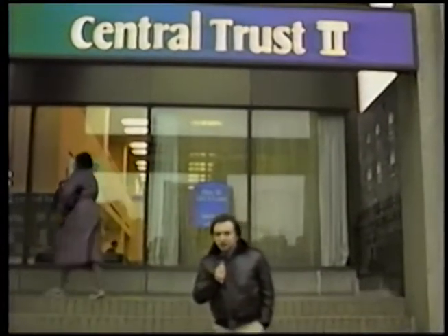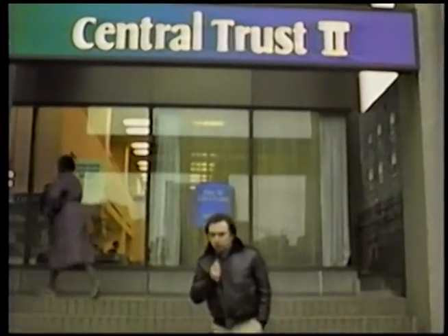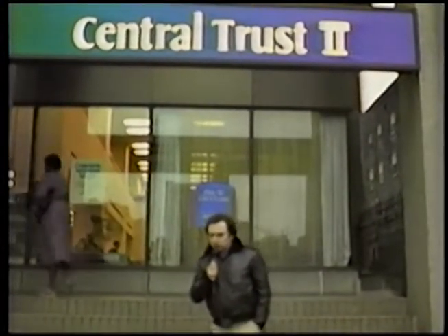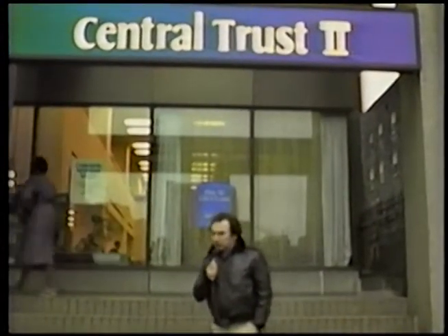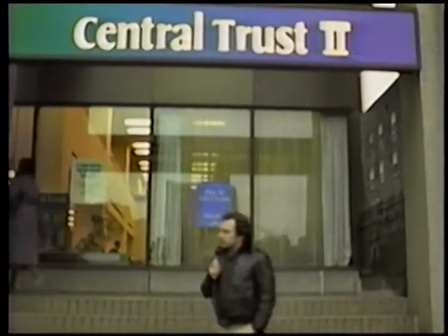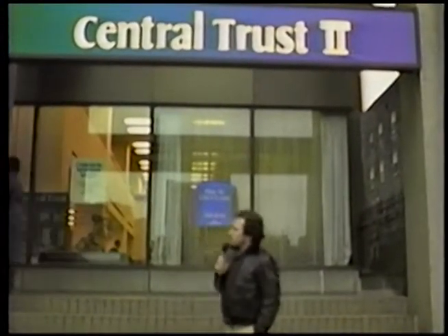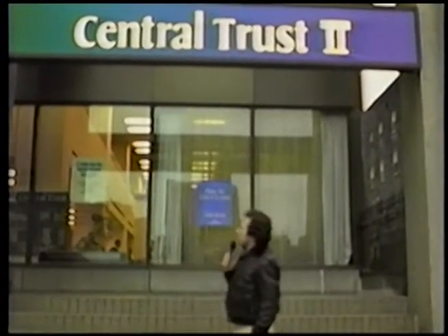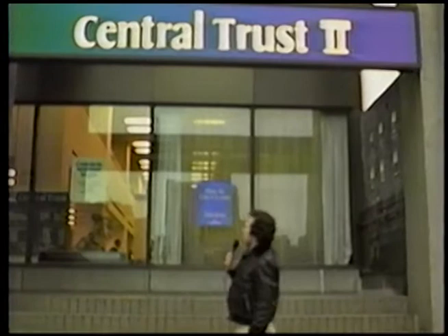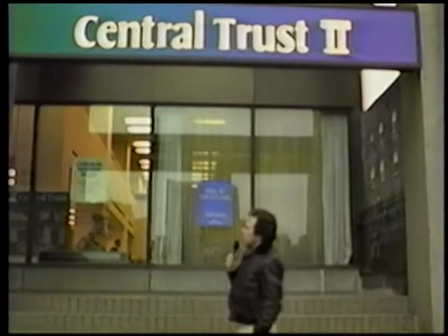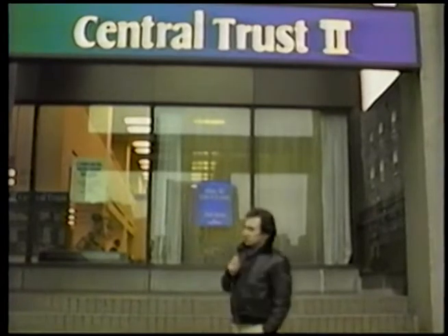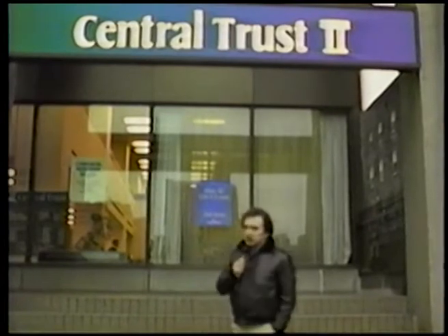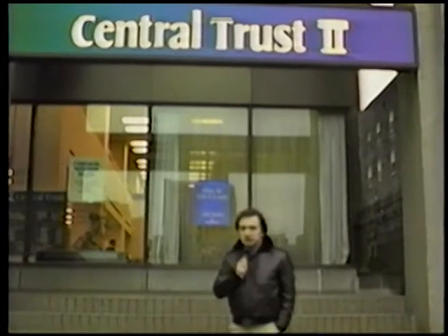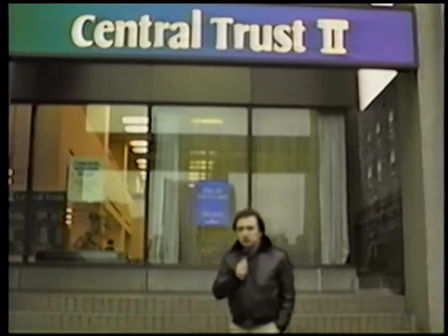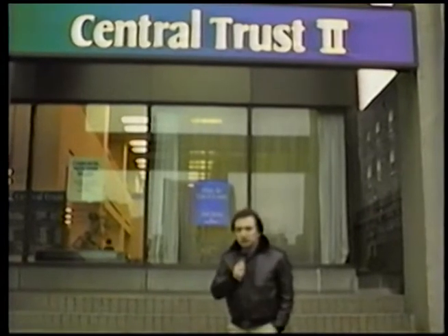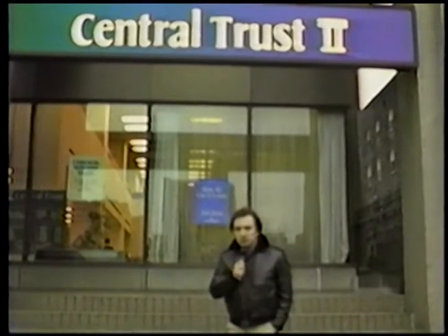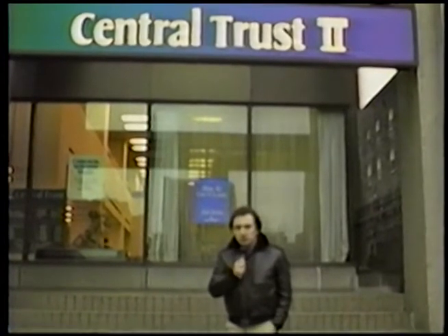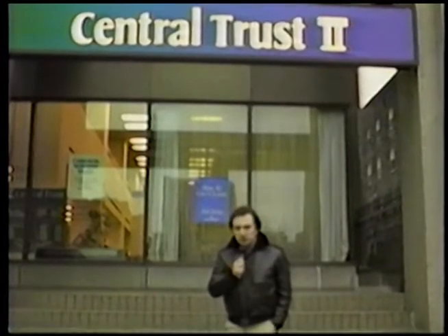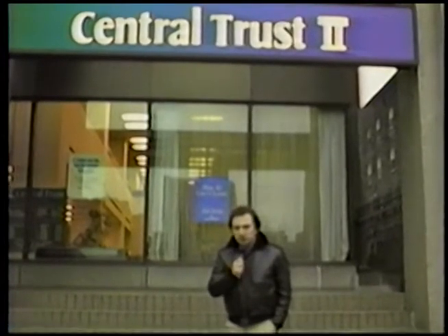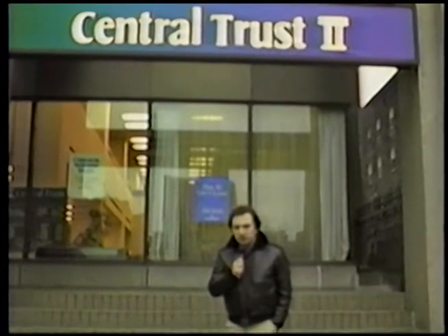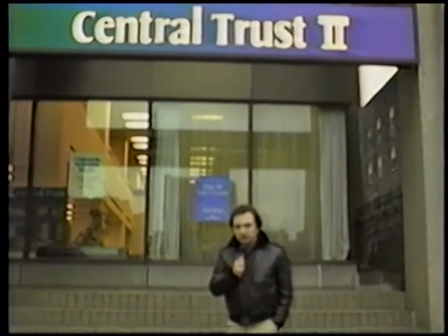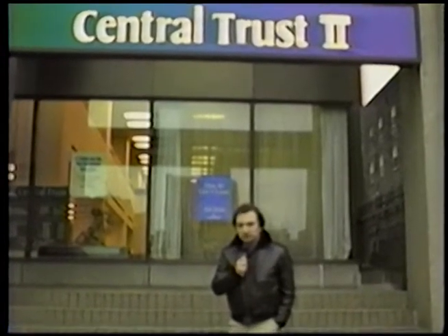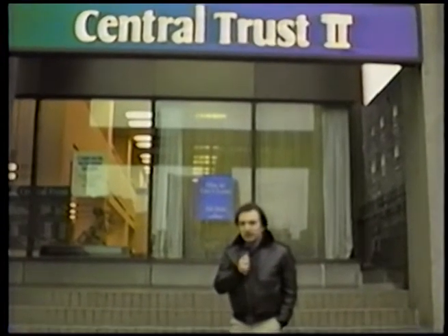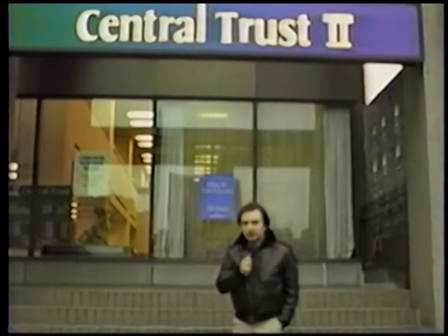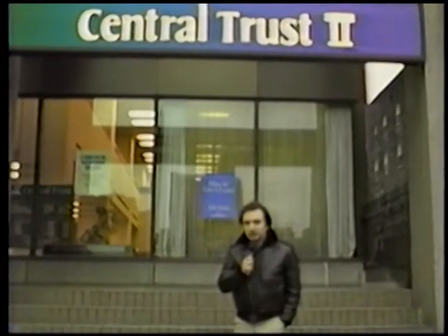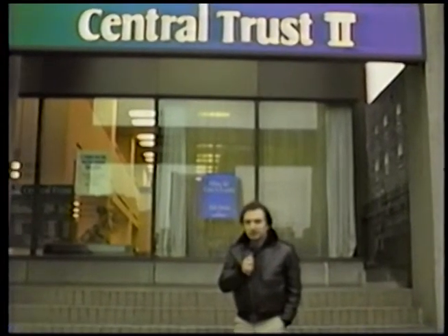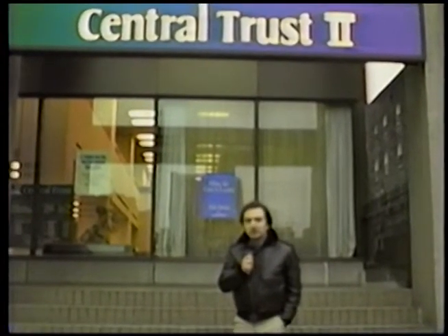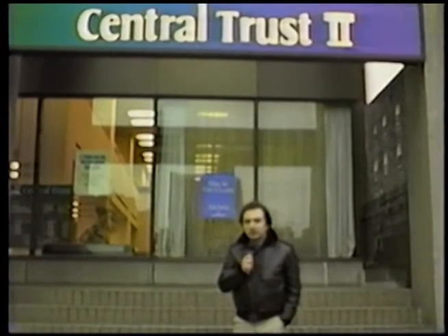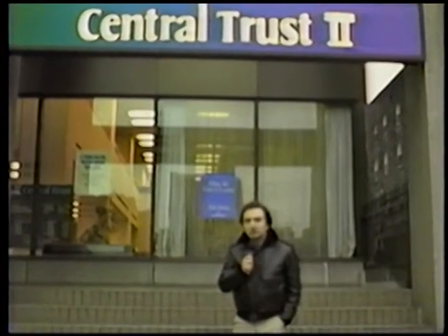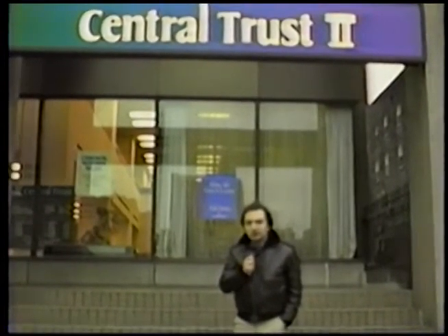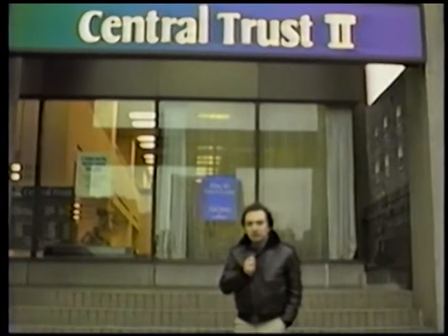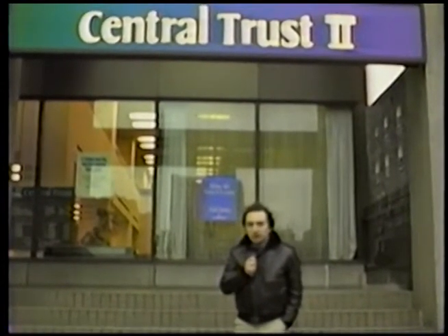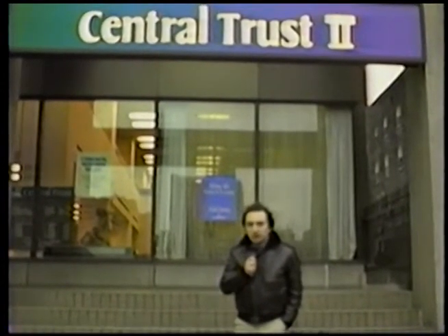Central Truss 2 — must be the sequel to a movie or something. No, wait, that's wrong. Let me just keep going, okay?